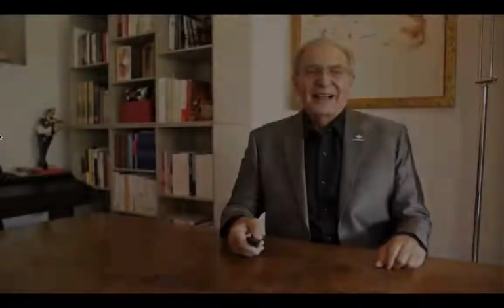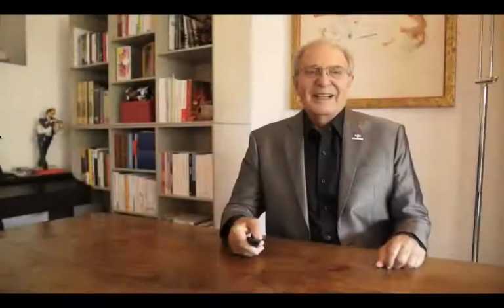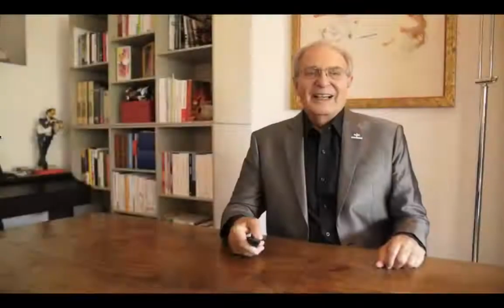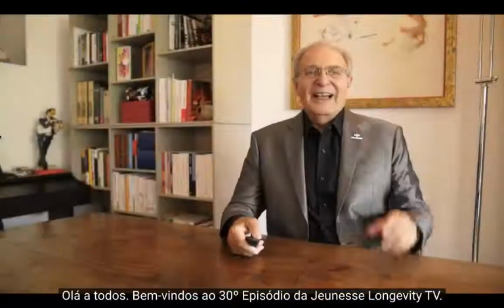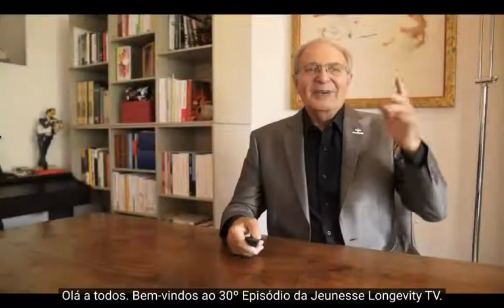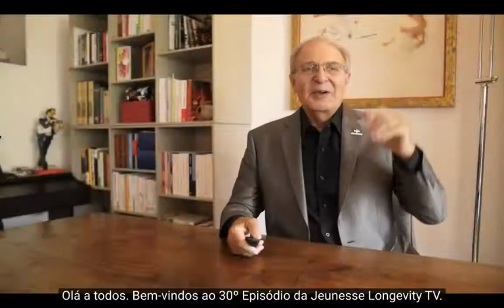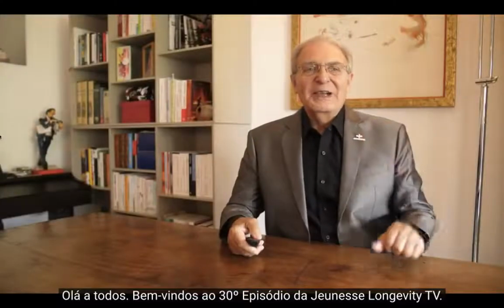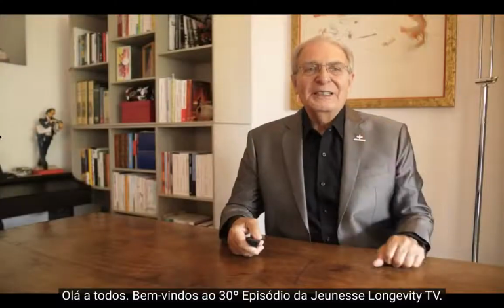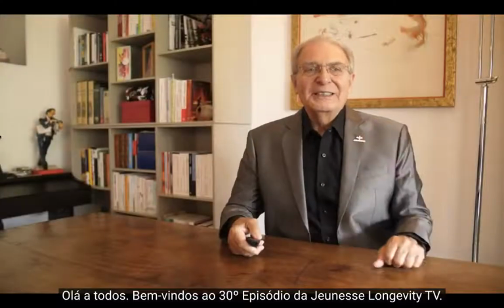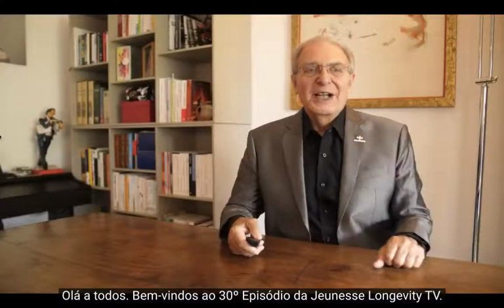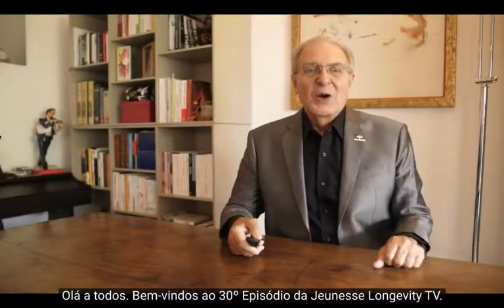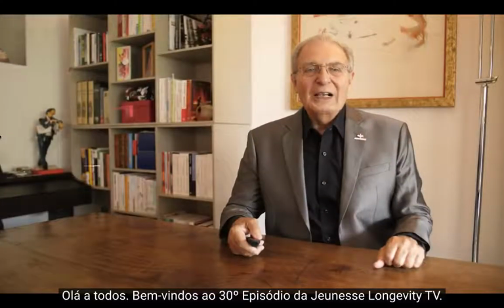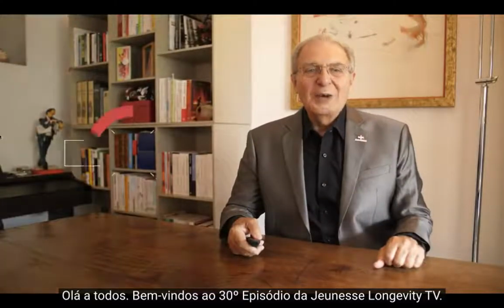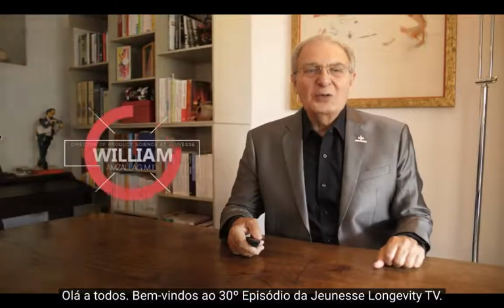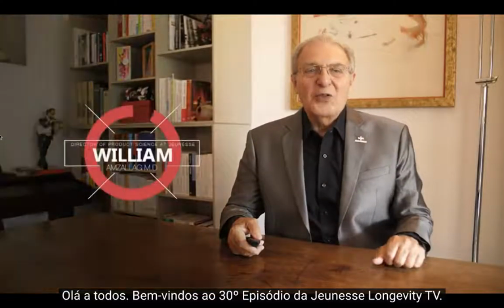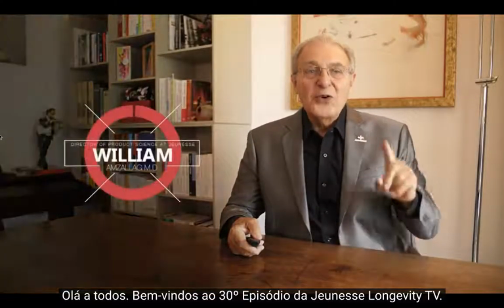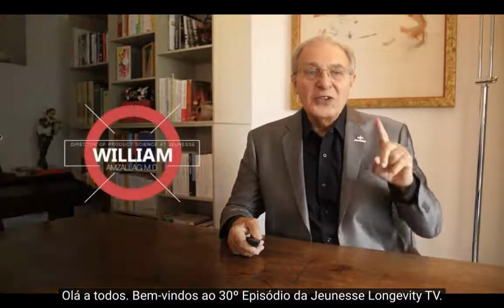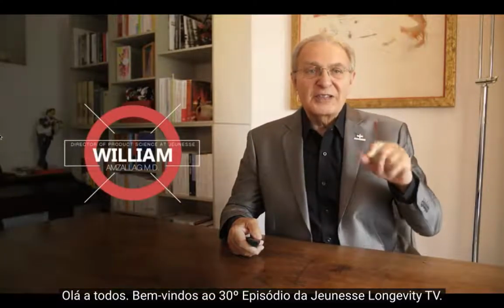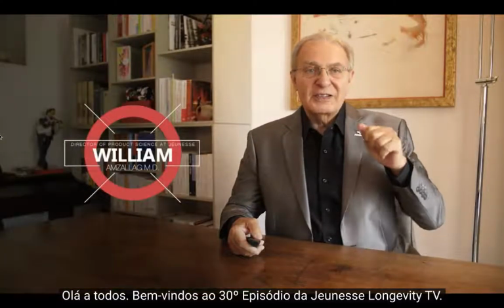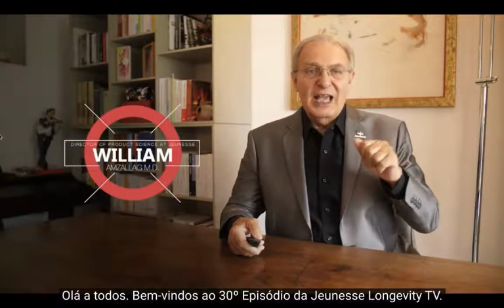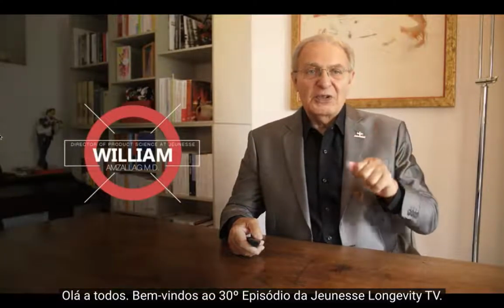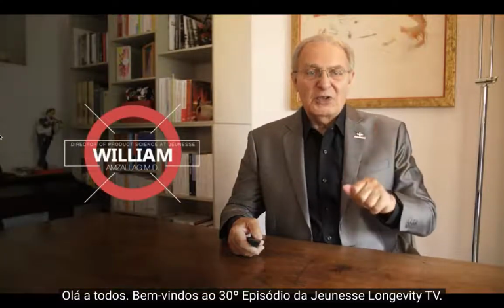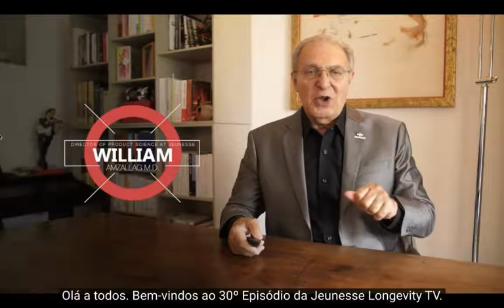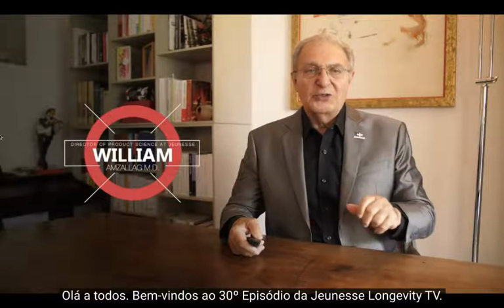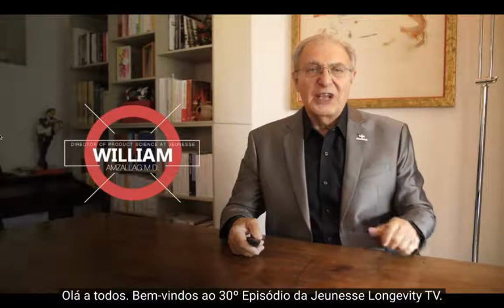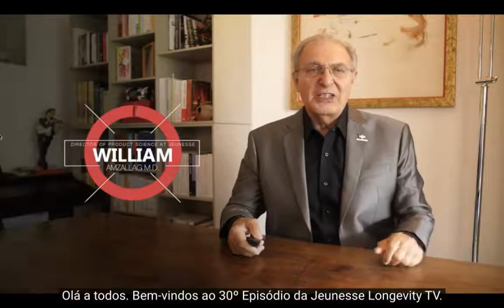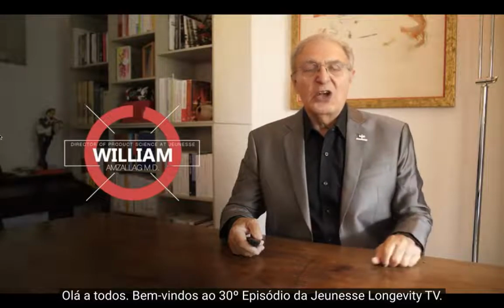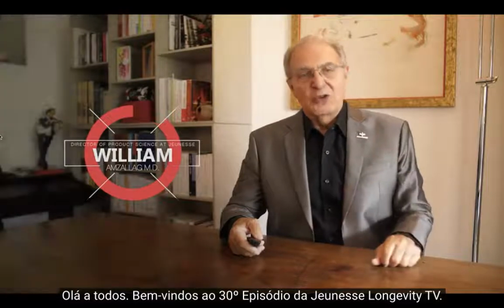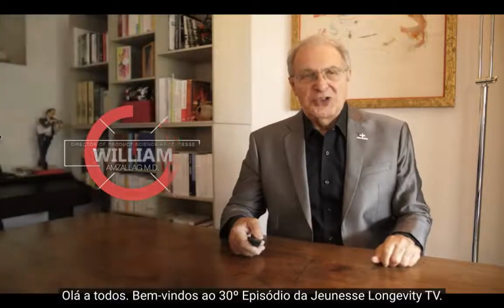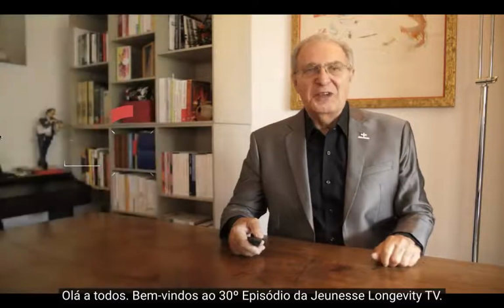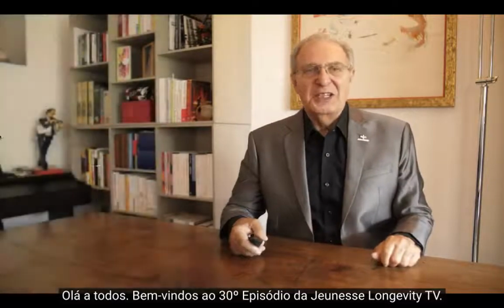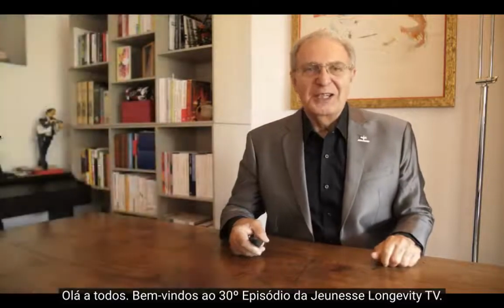Hello everyone! Welcome to the 30th episode of Jeunesse Longevity TV.